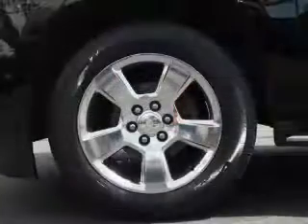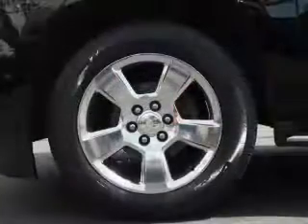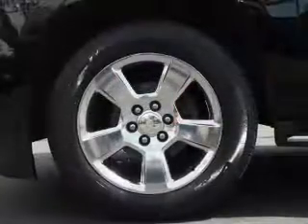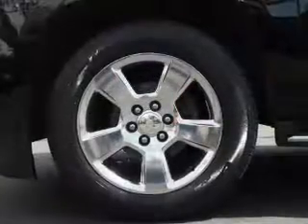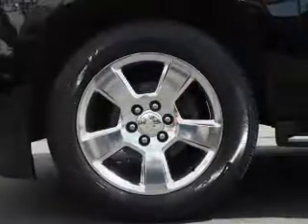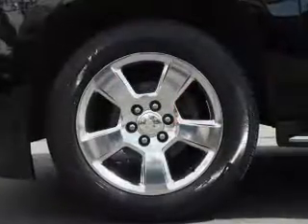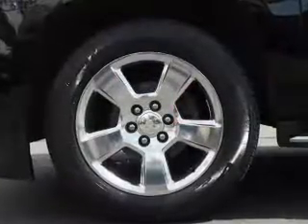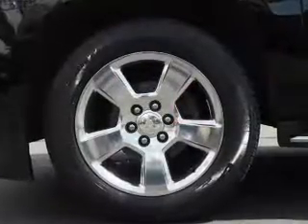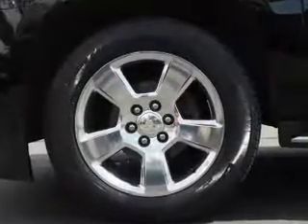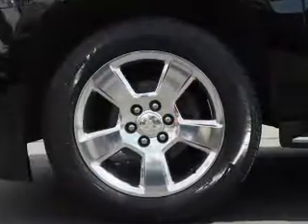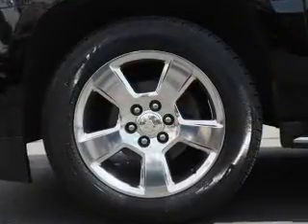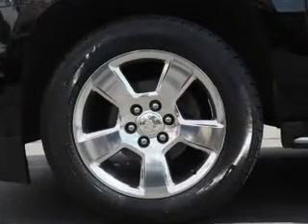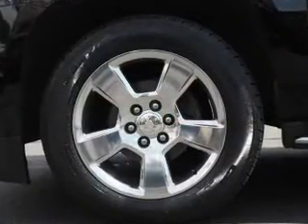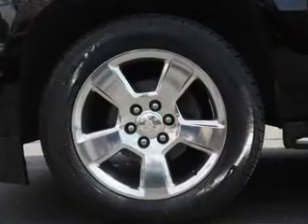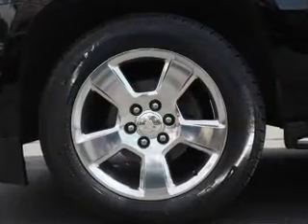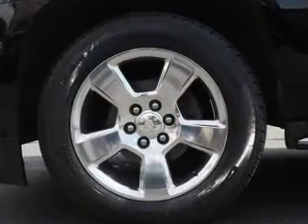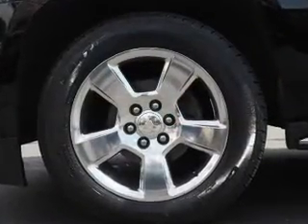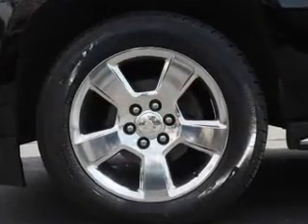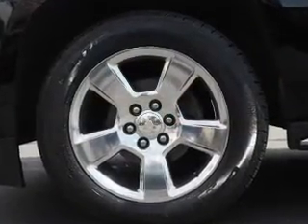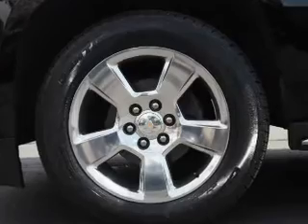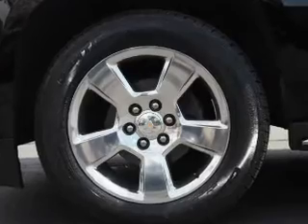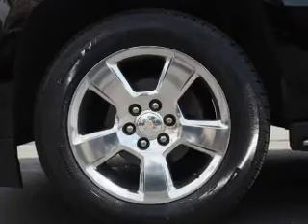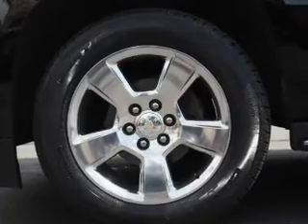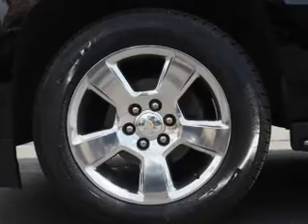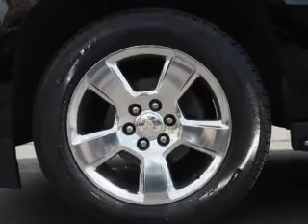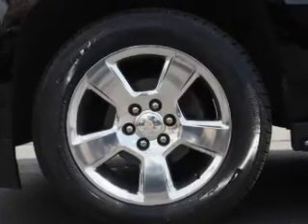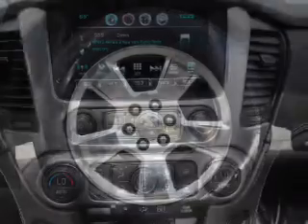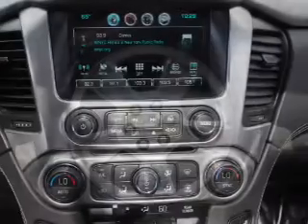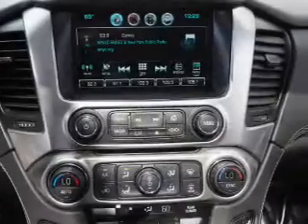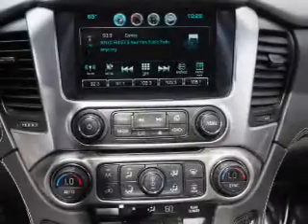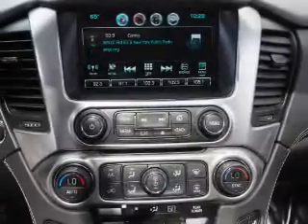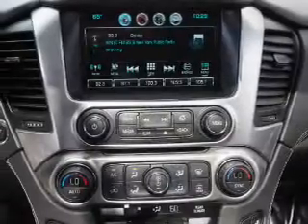Inside you'll also find a heated steering wheel, third row seat, leather seats, heated seats, and Bluetooth connectivity.